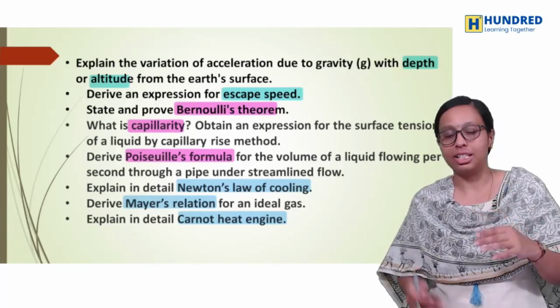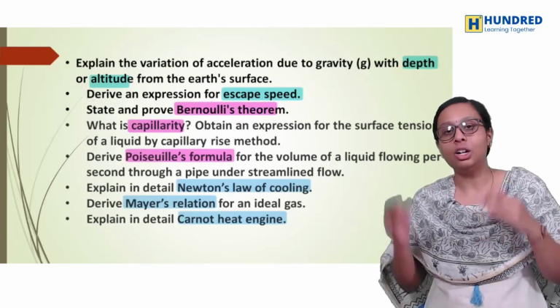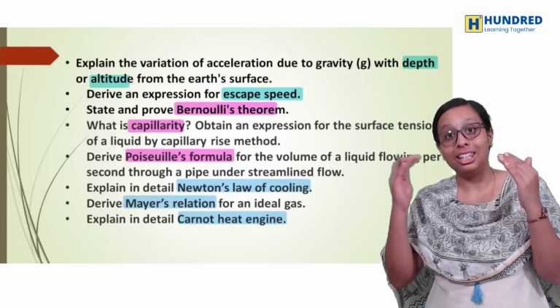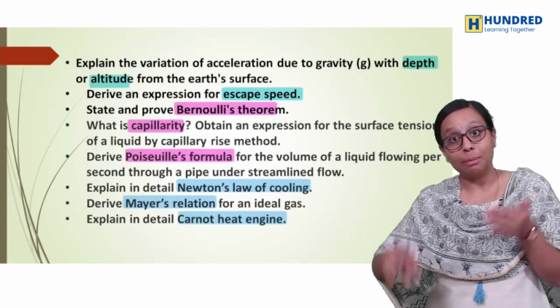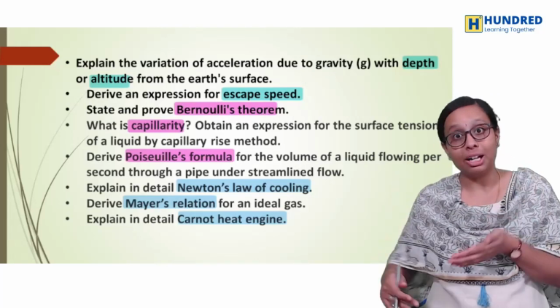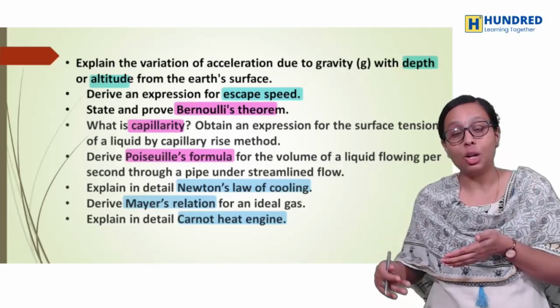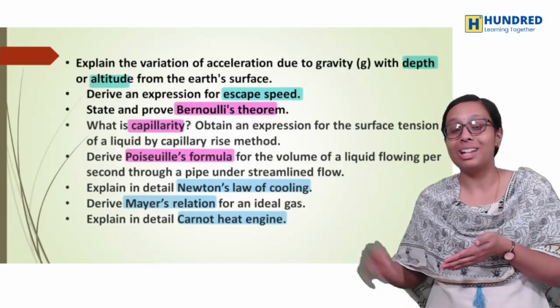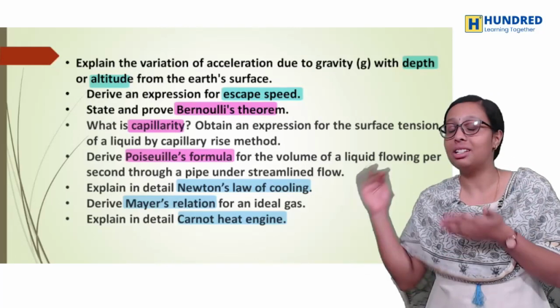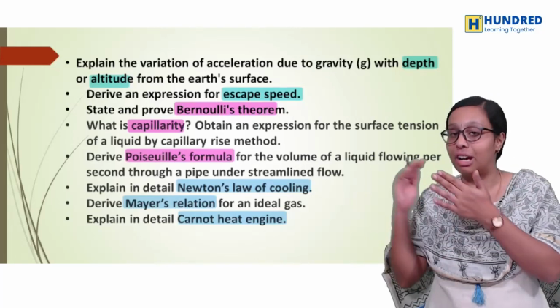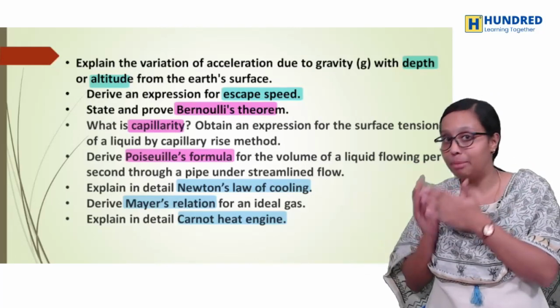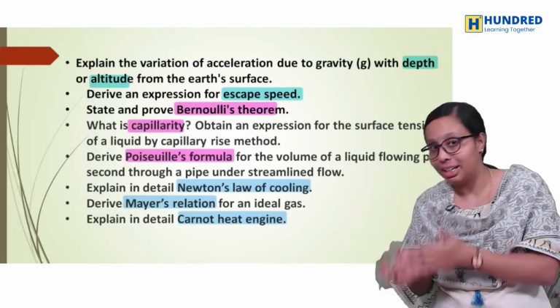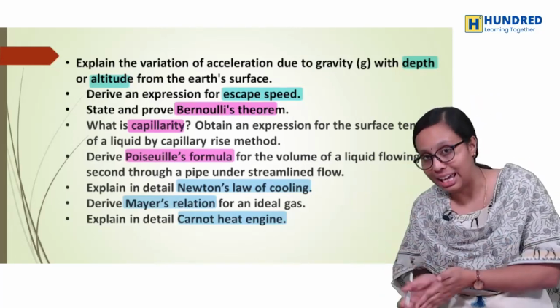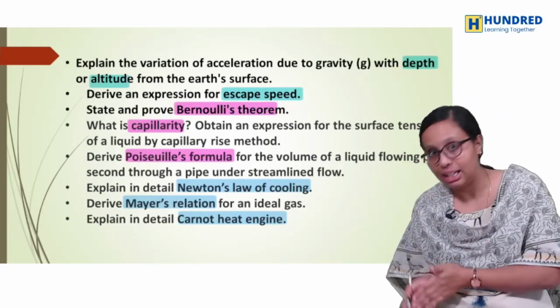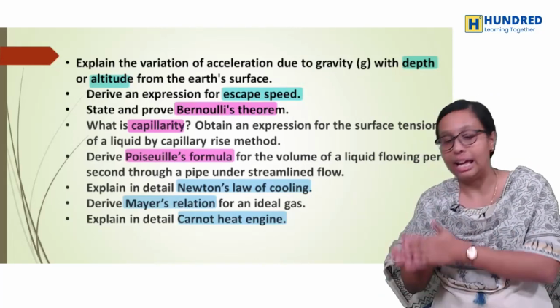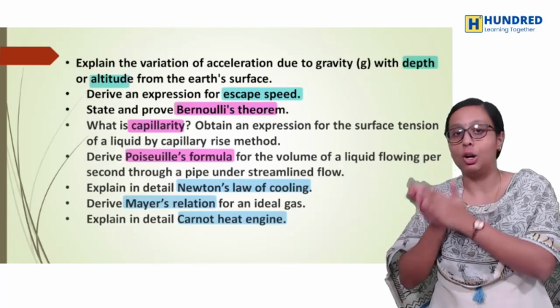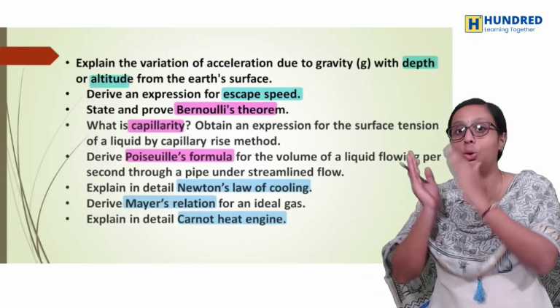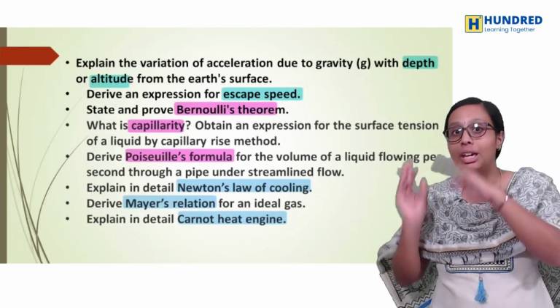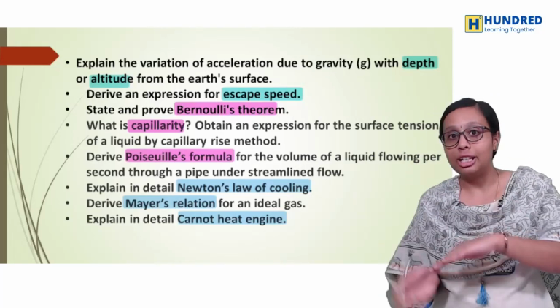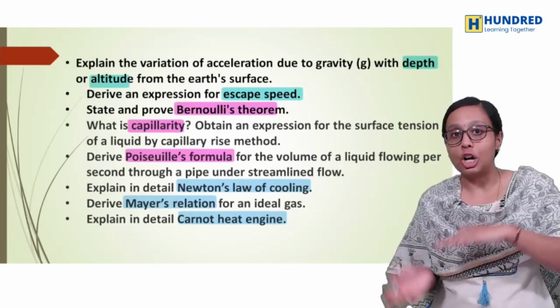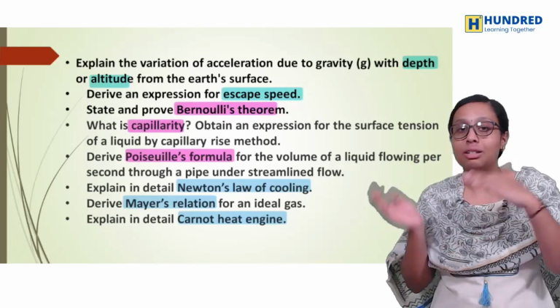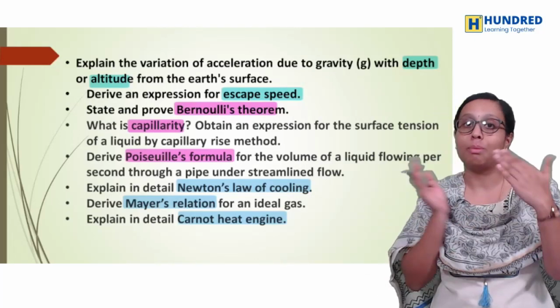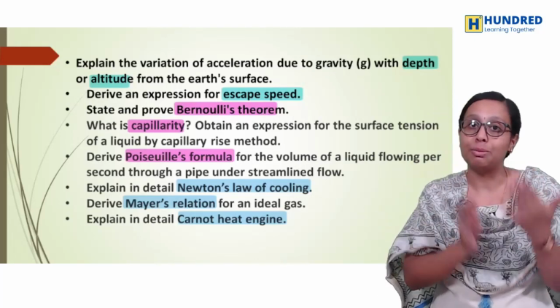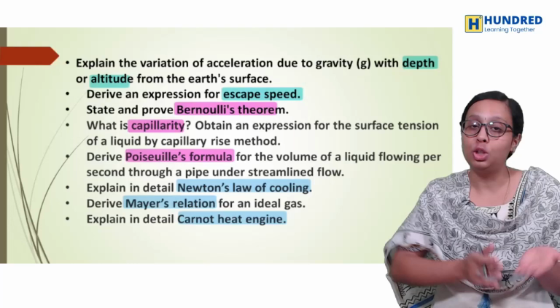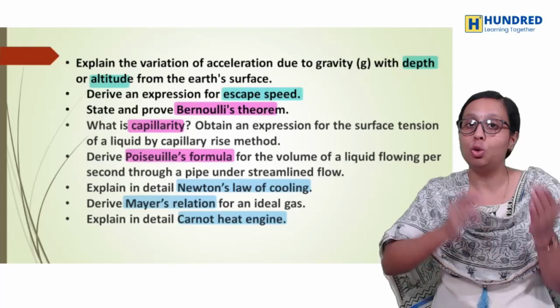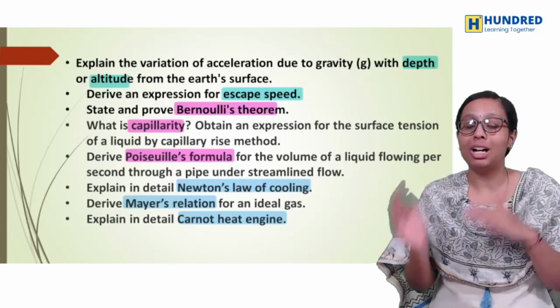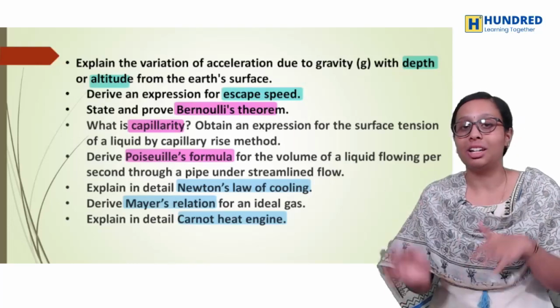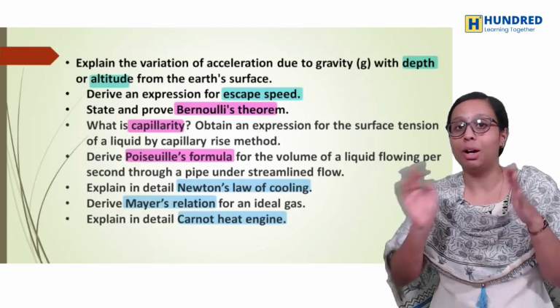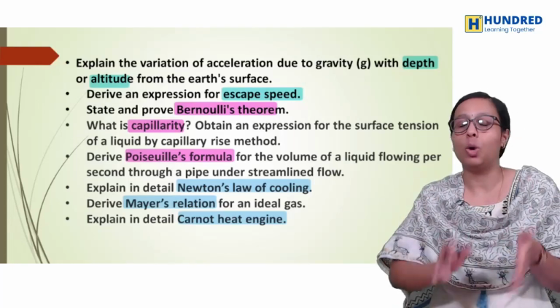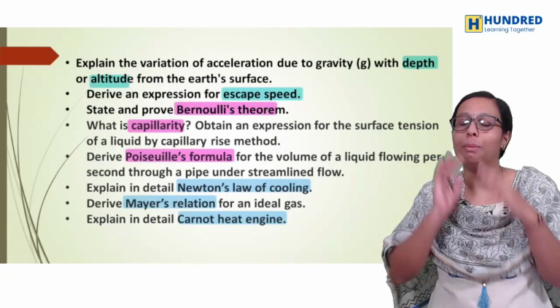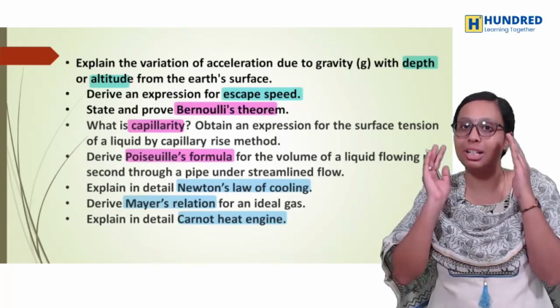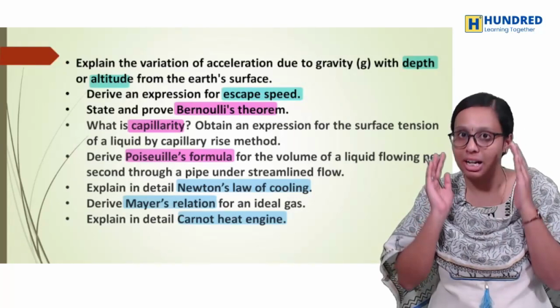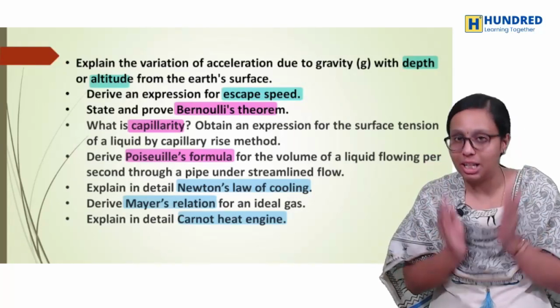In this way, the questions are covered in the 5-mark. In the concept of 2-mark, 3-mark, 1-mark — all these marks are covered.